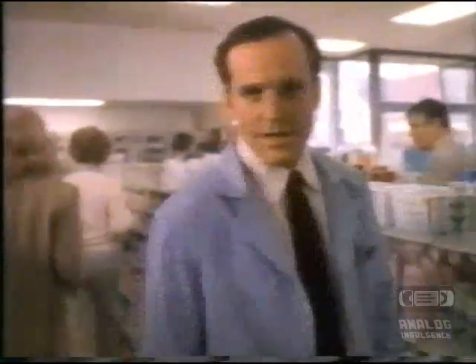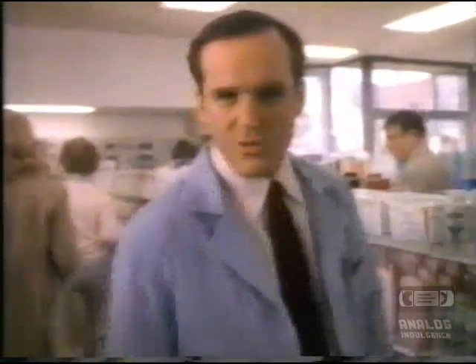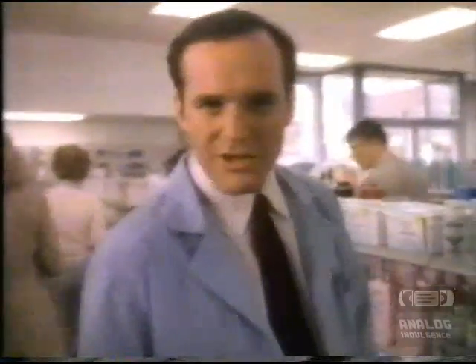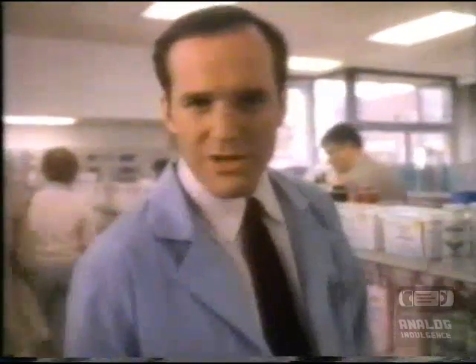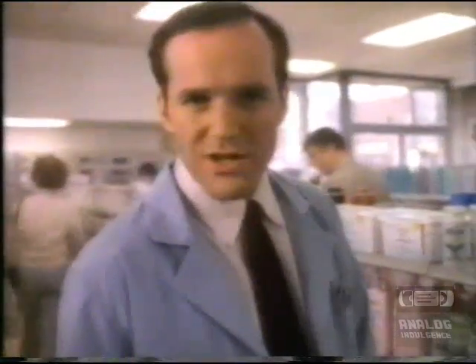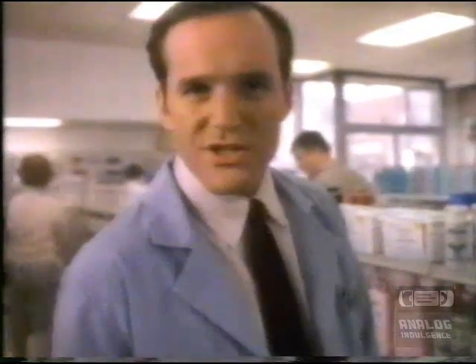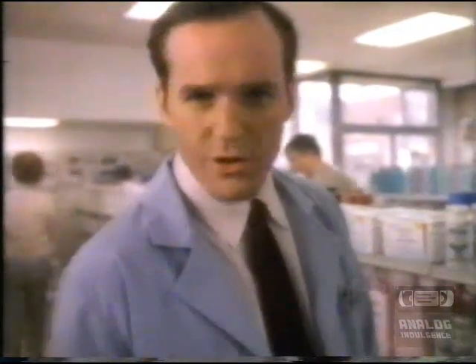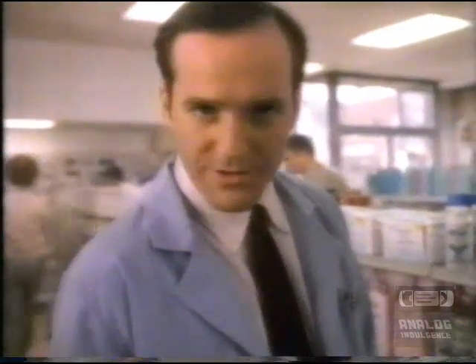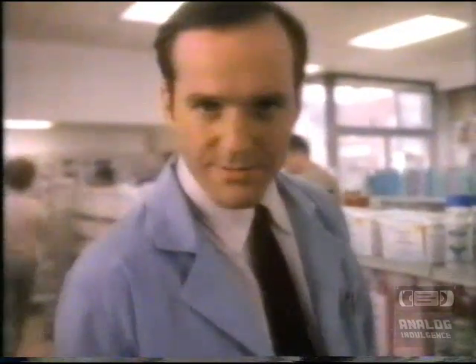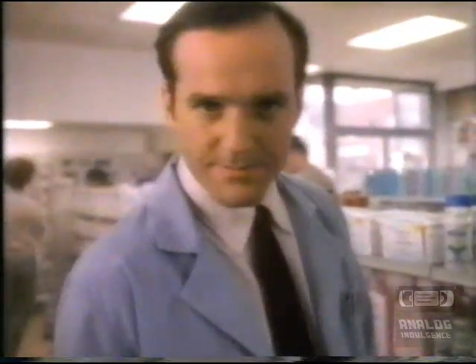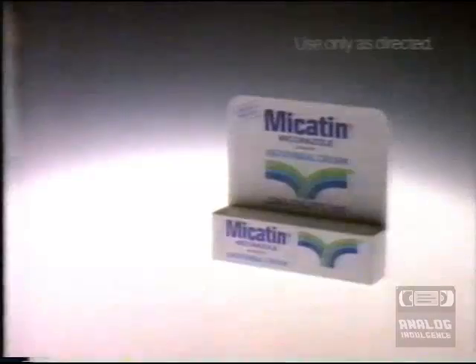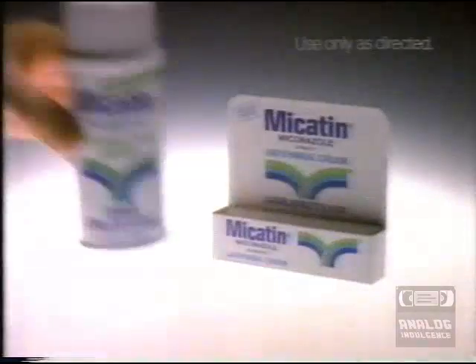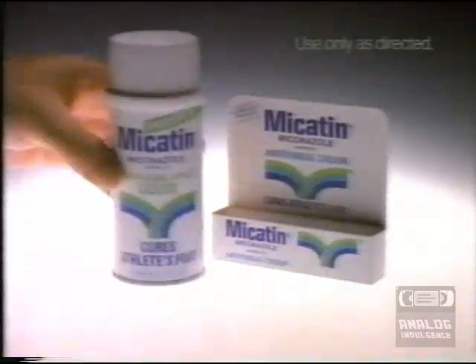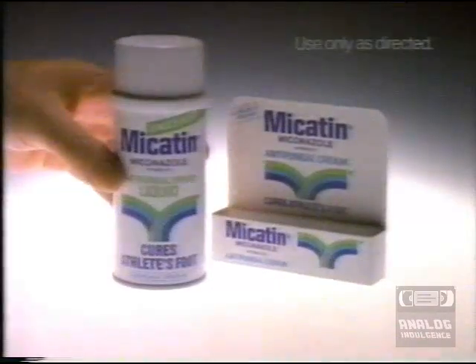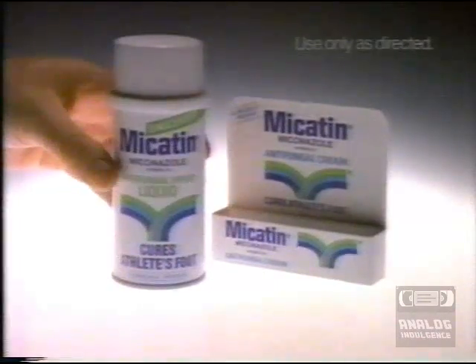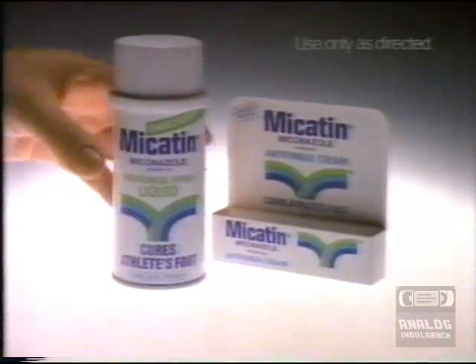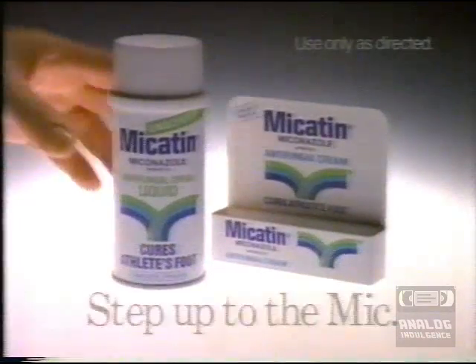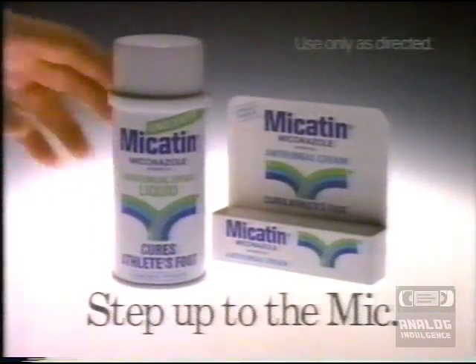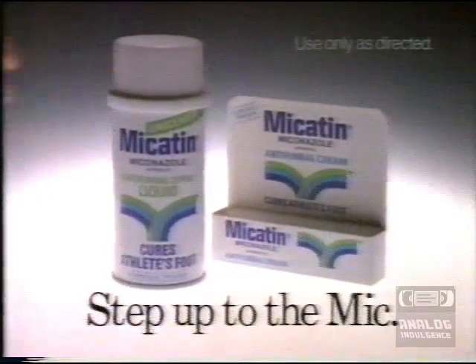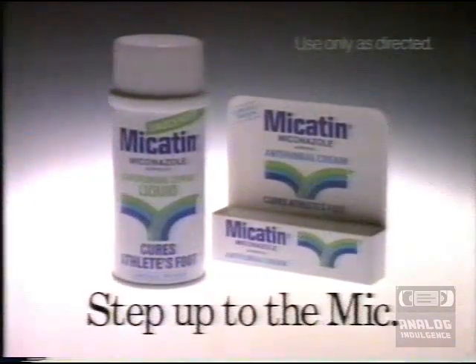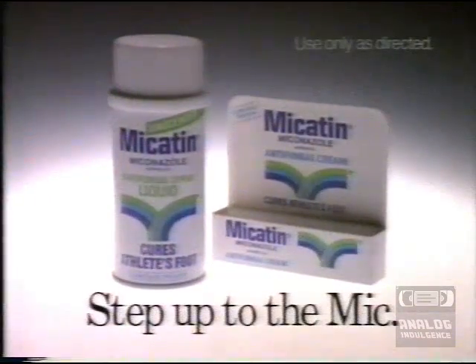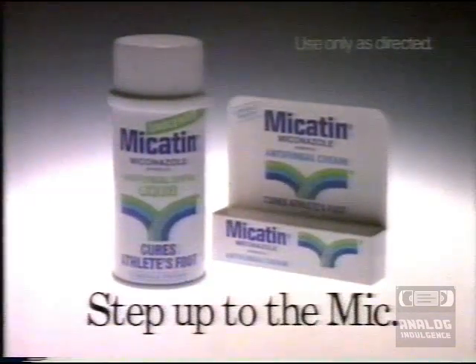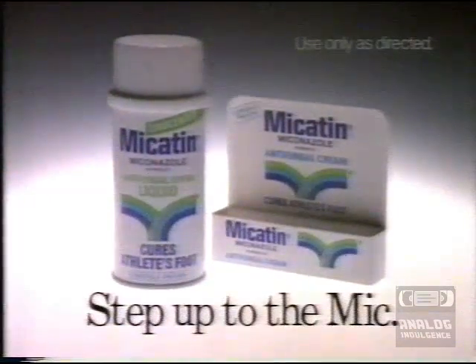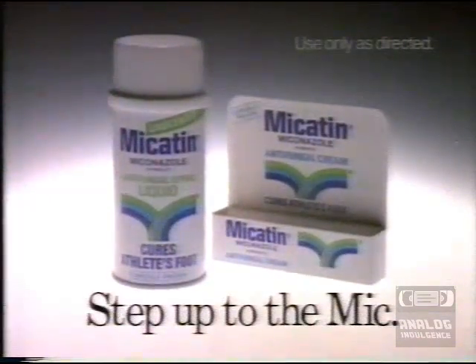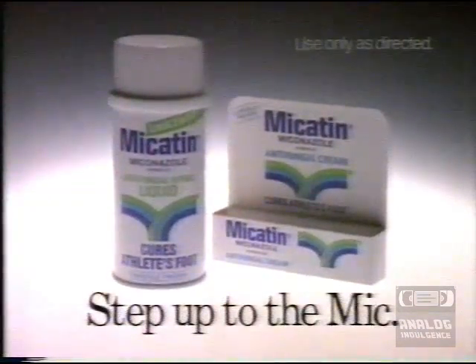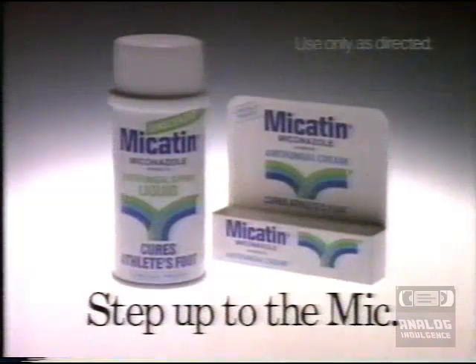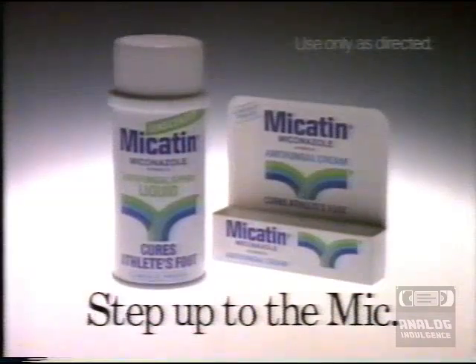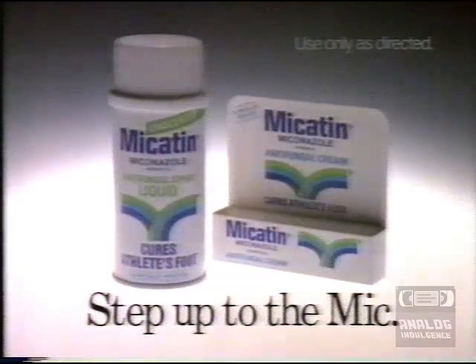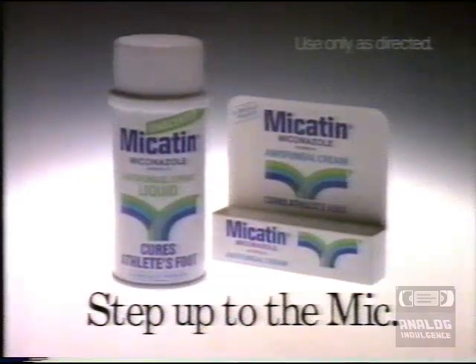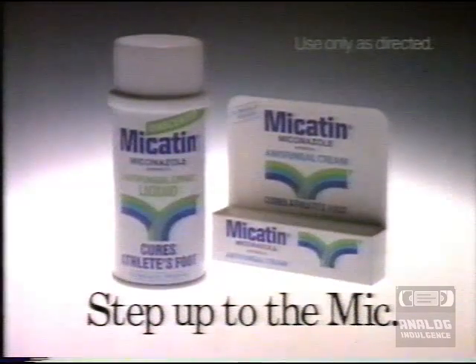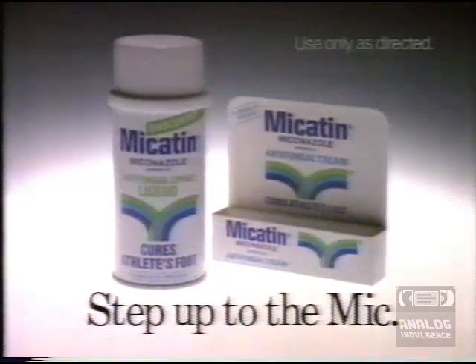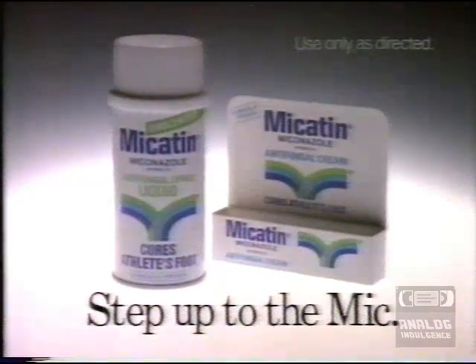So why treat just the surface? Get down to the cure. Step up to the mic. Micotin.